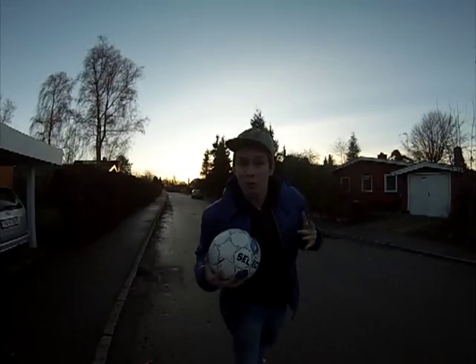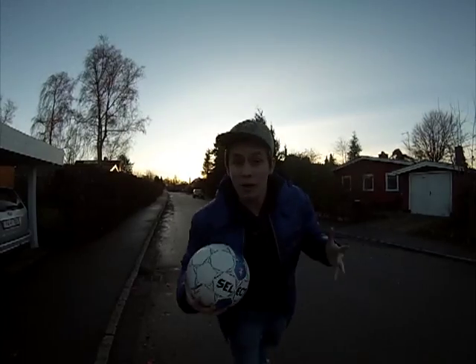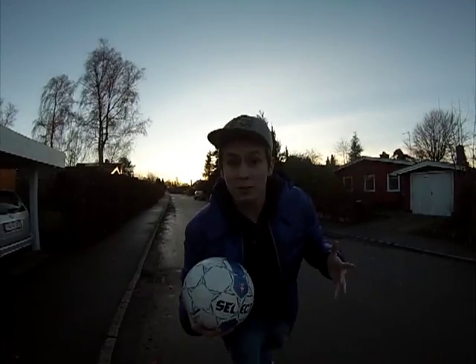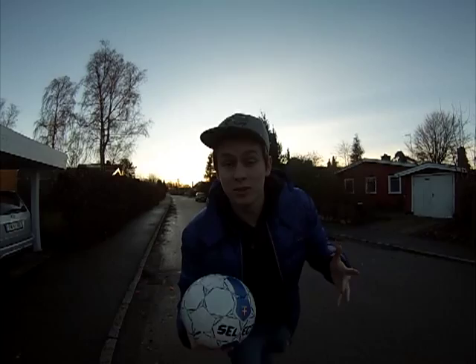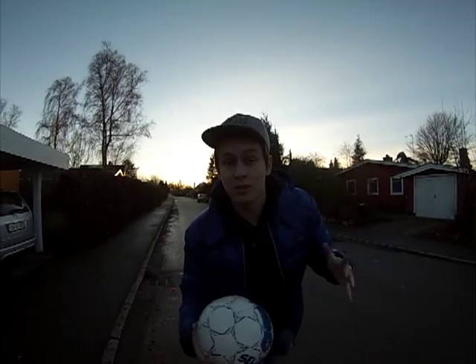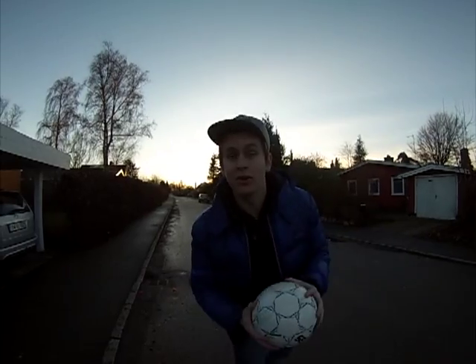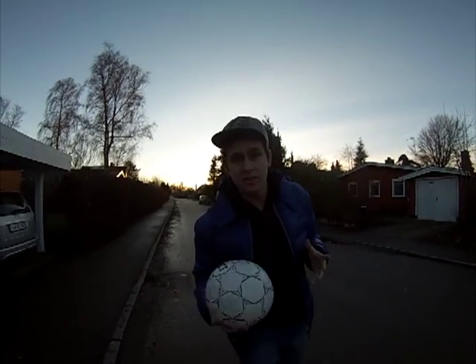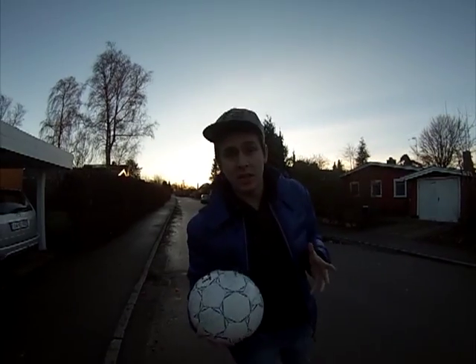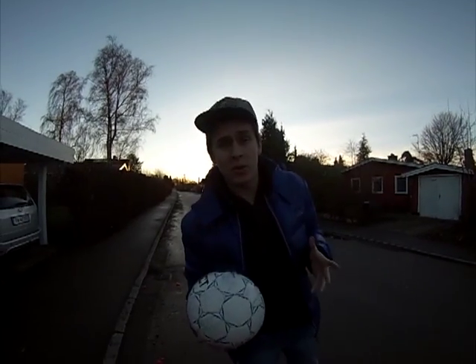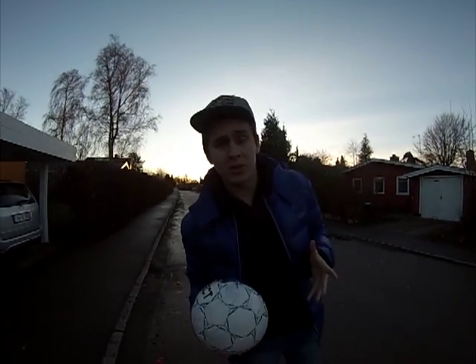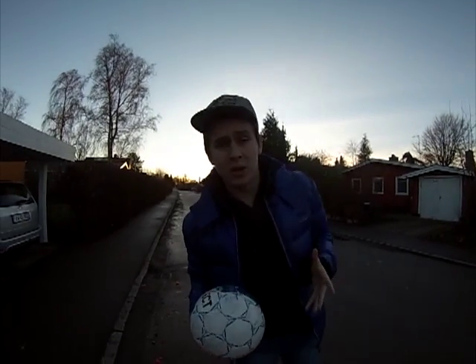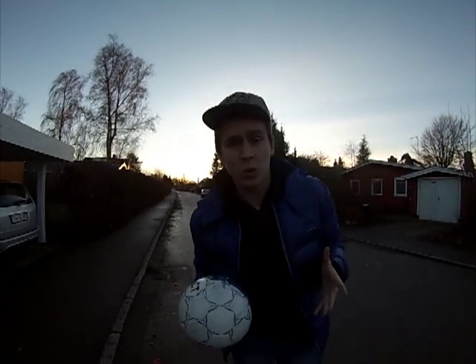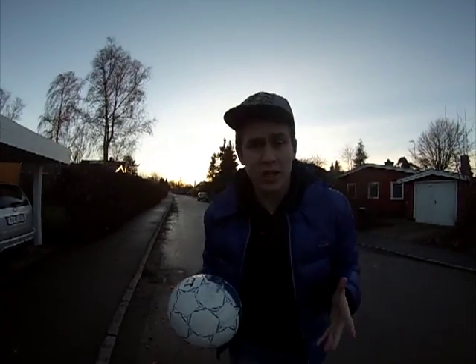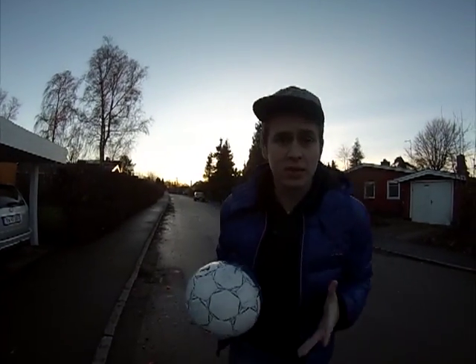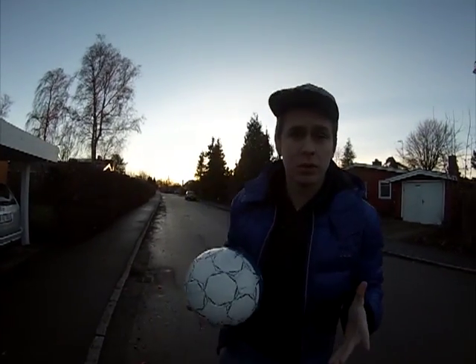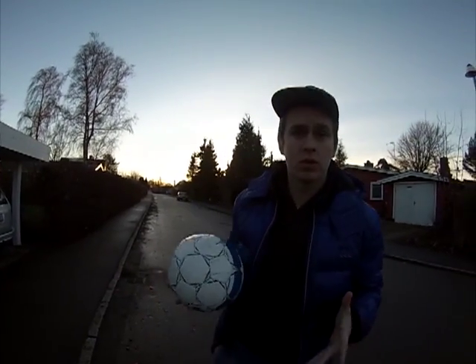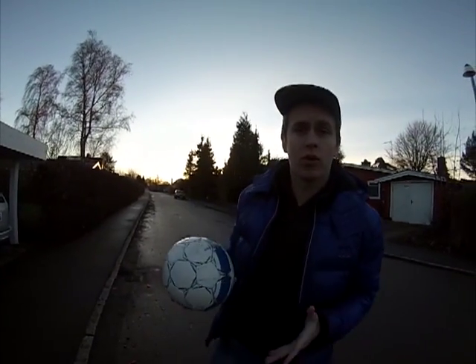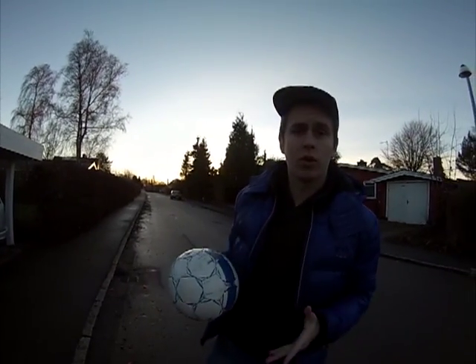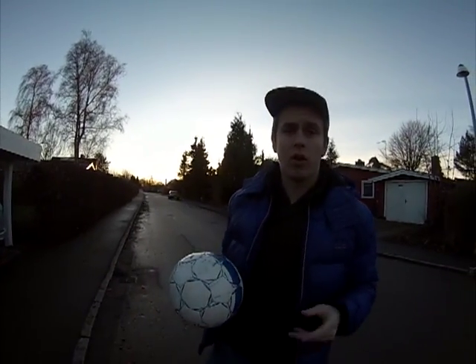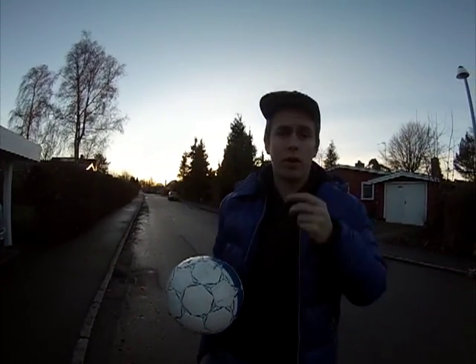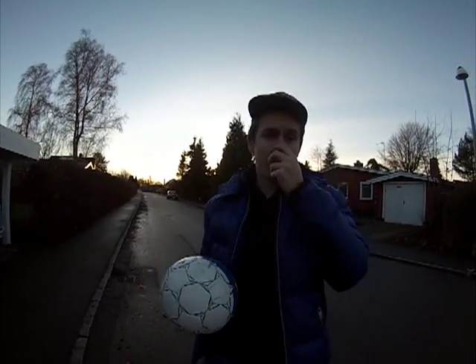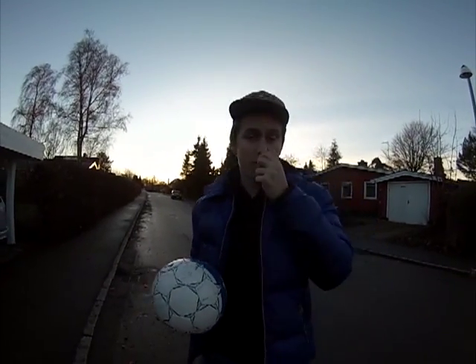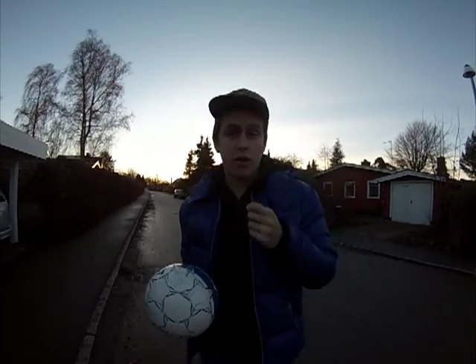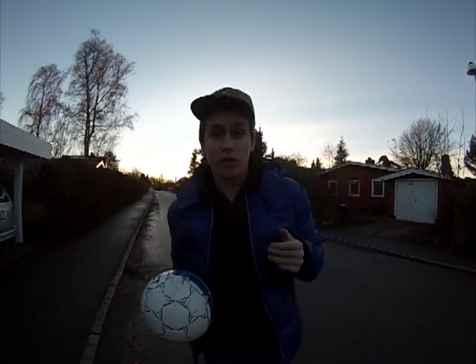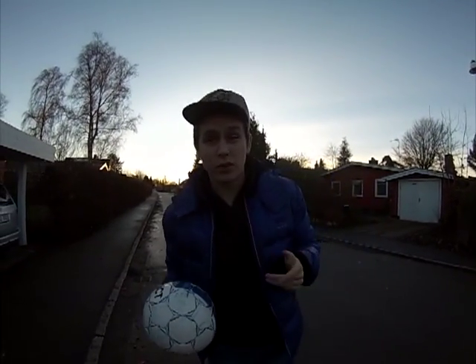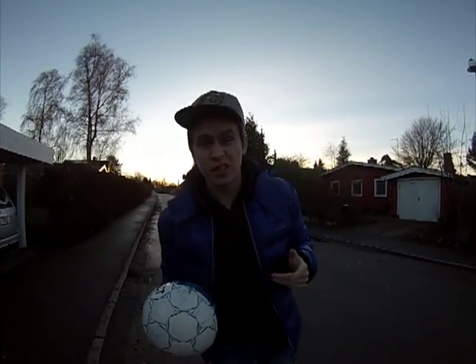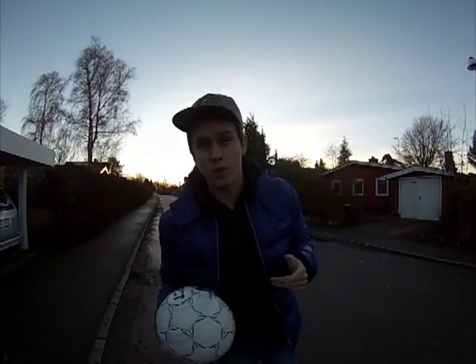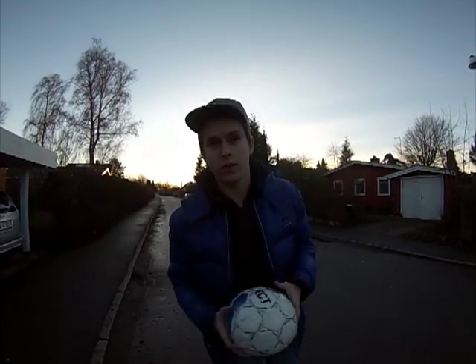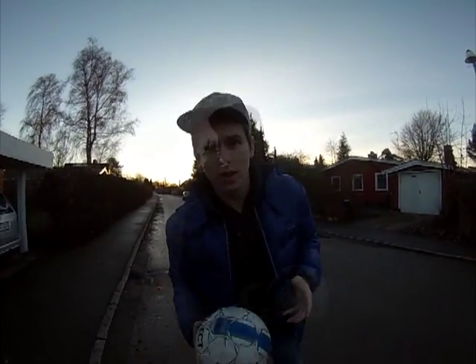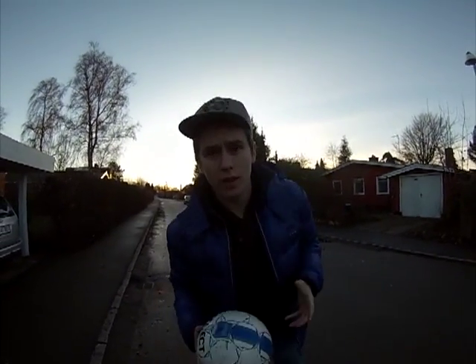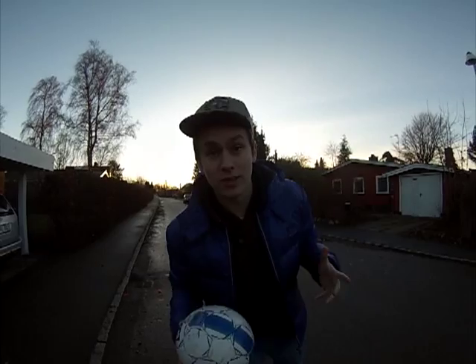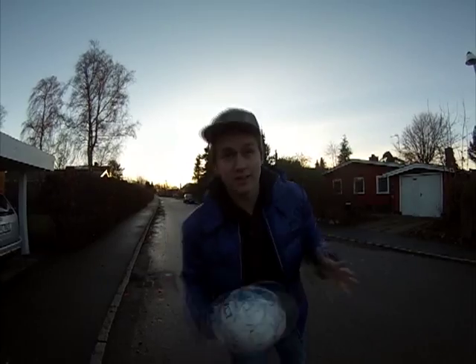Welcome to Street Tutorial. Today we're going to do a quick simple tutorial on the reverse step over. It looks like this.